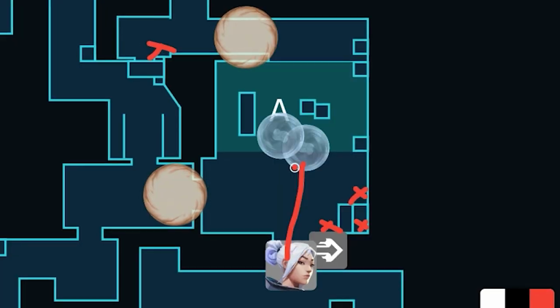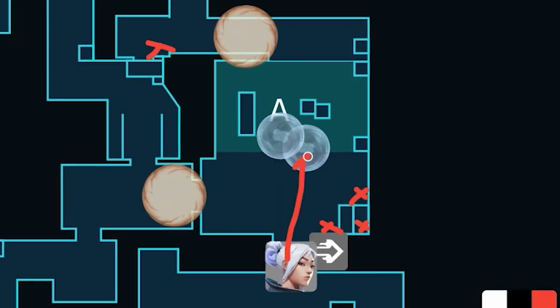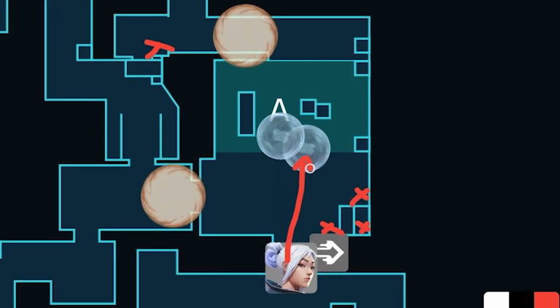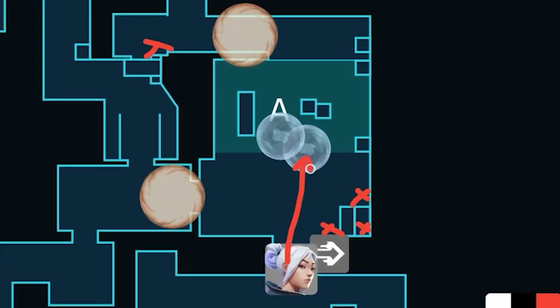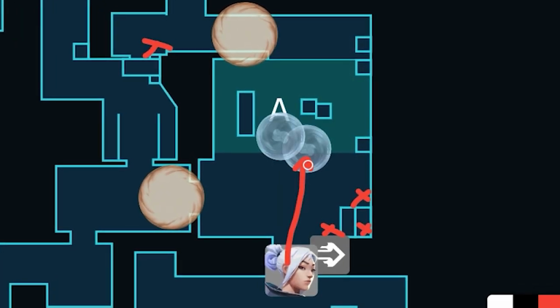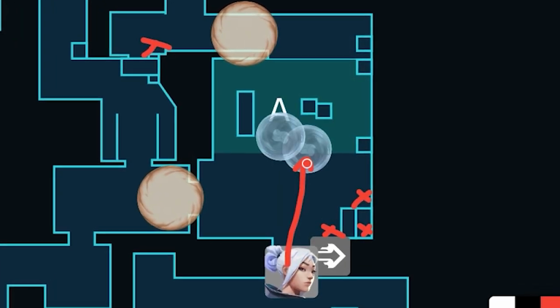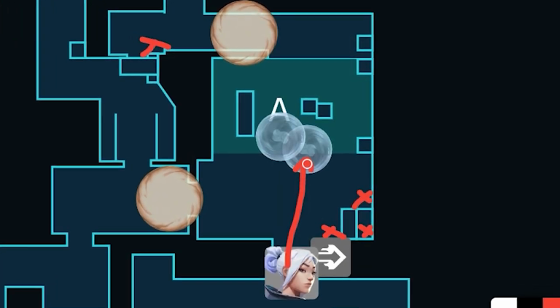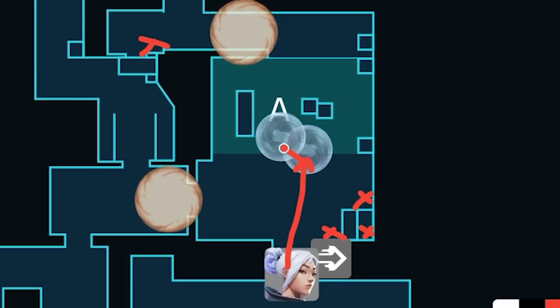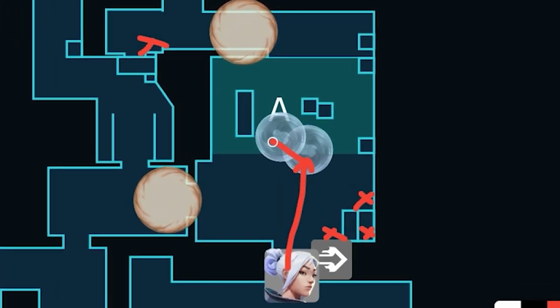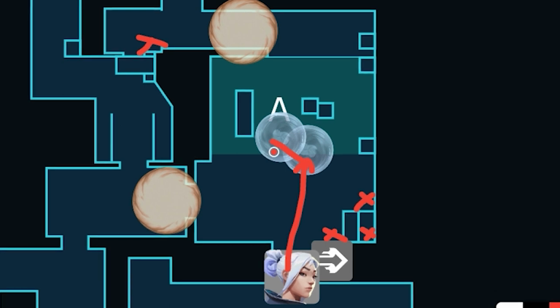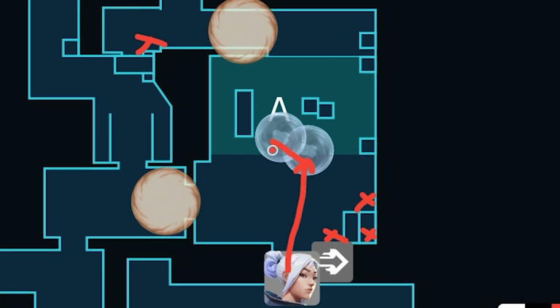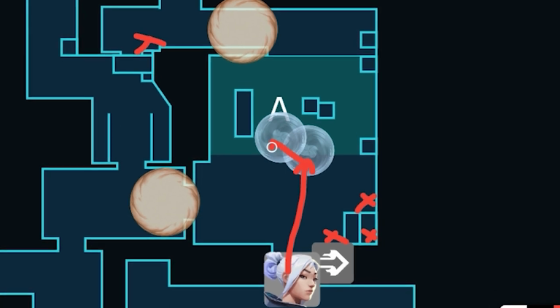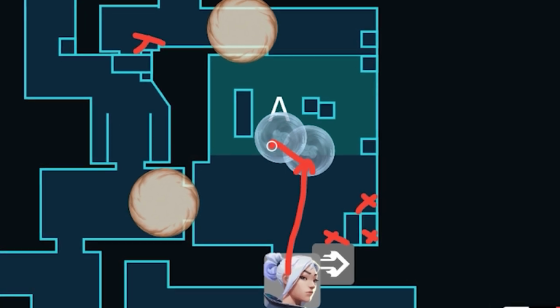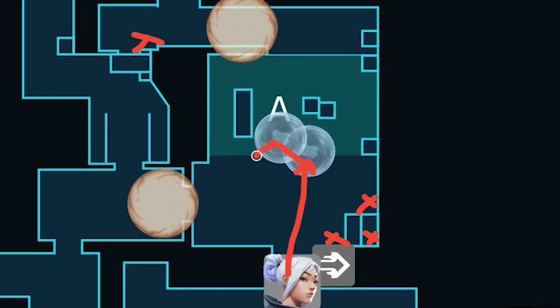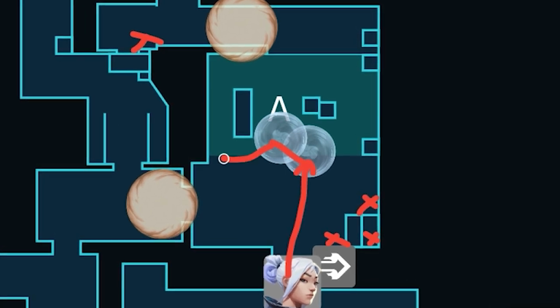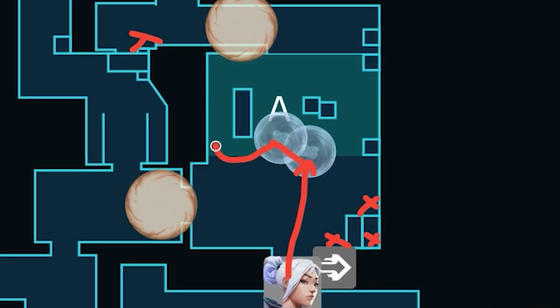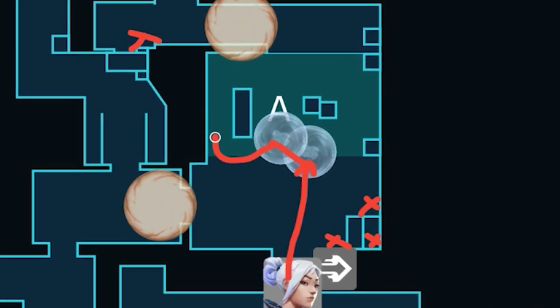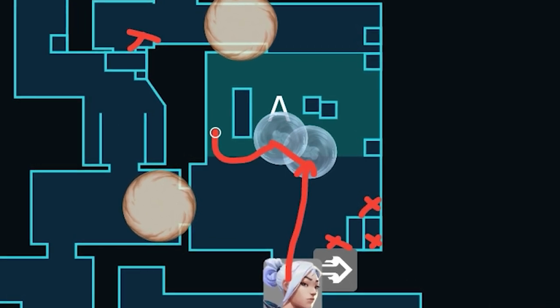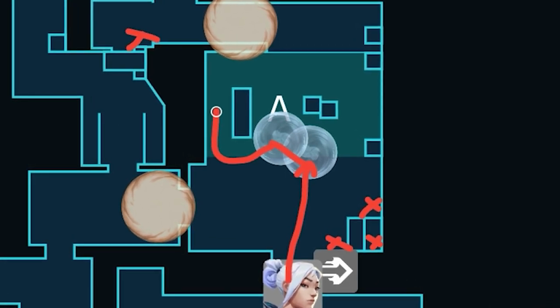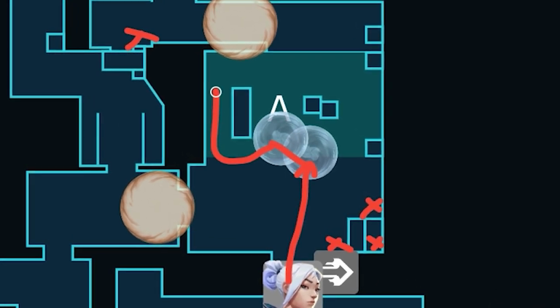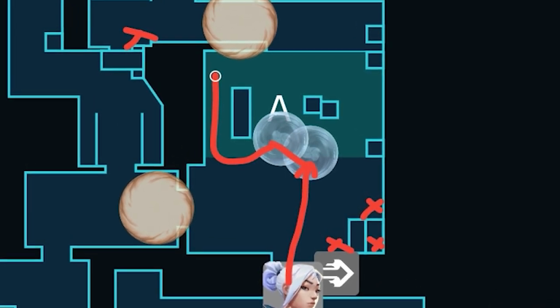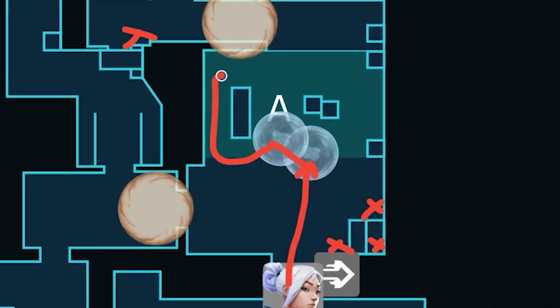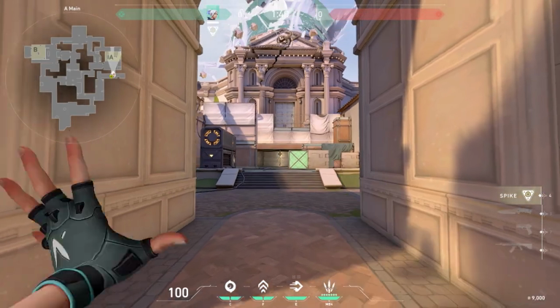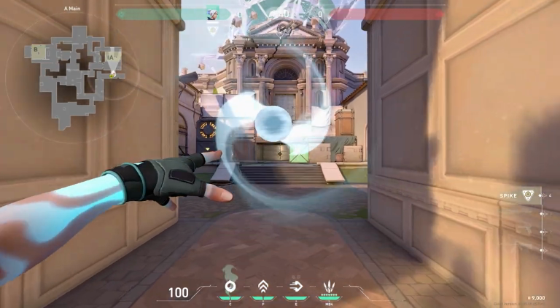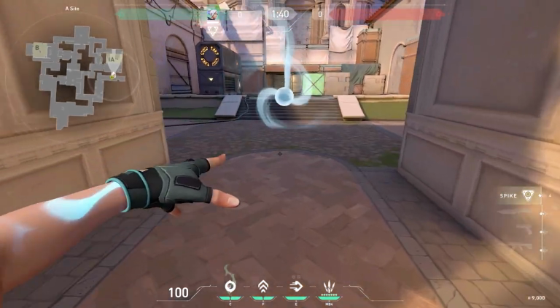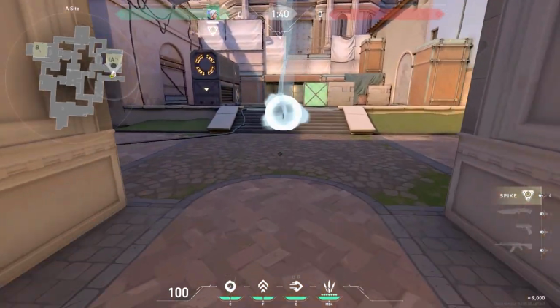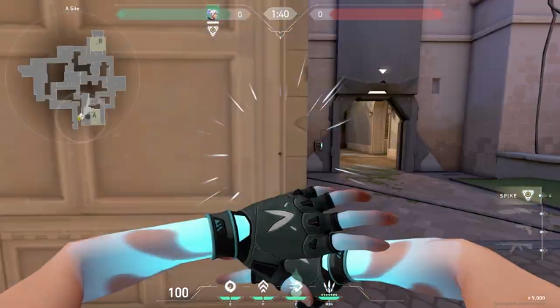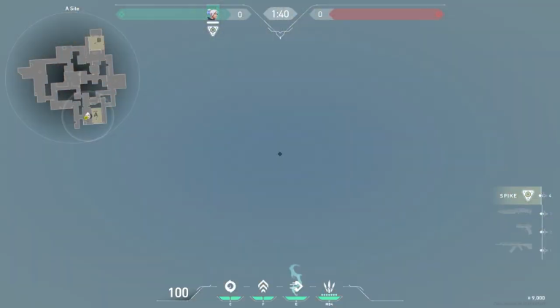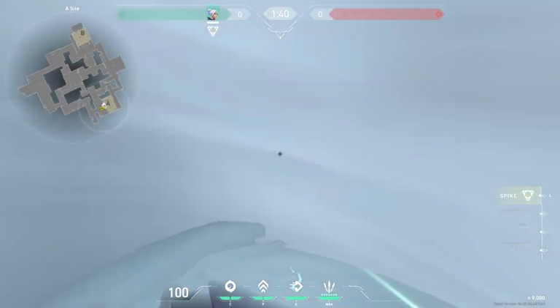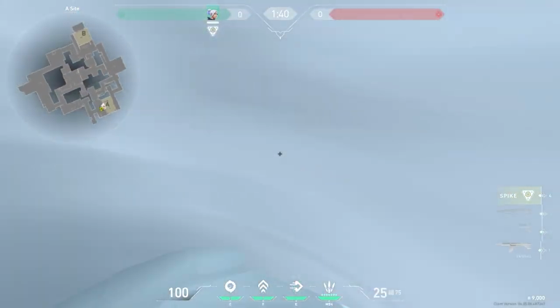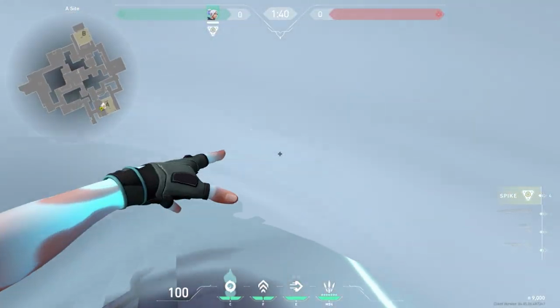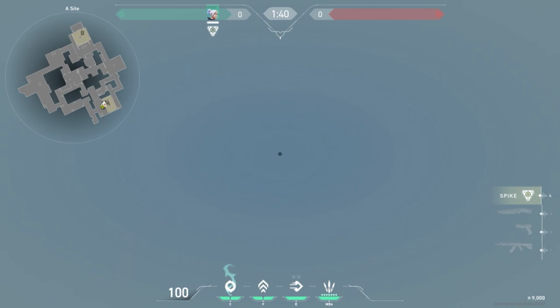In this same entry, you can smoke and dash into mid-site, smoke at your feet, and then clear gen for your team. These three are the staples of clearing A site Ascent. A site is typically very free, and it's hard to defend.